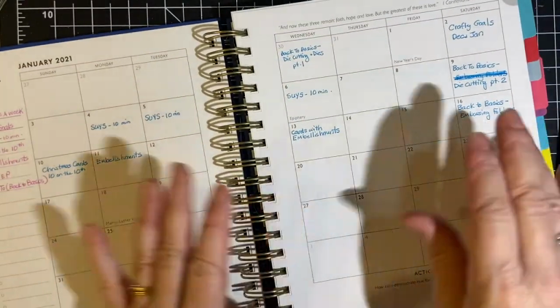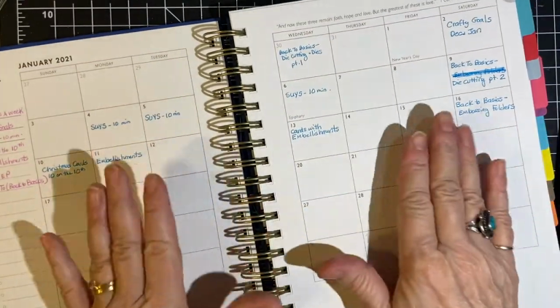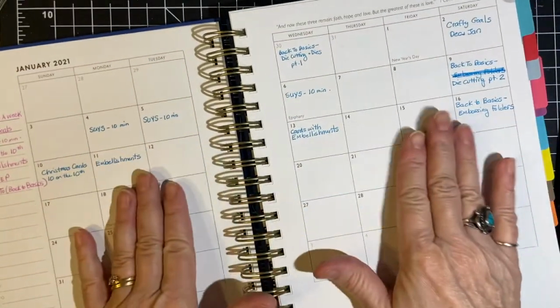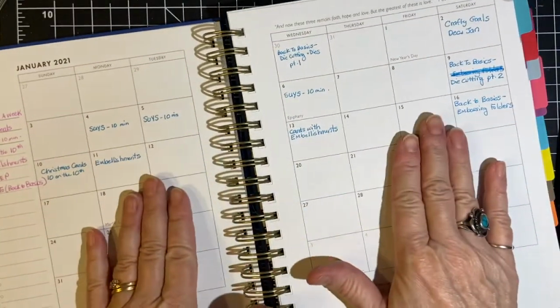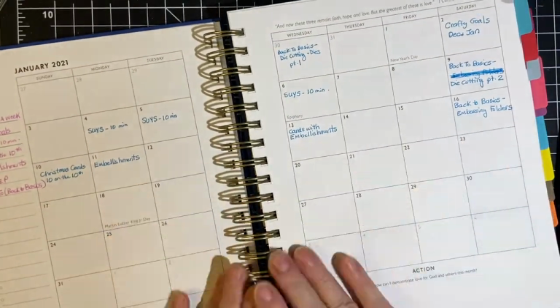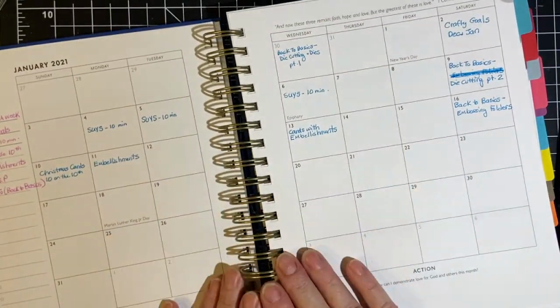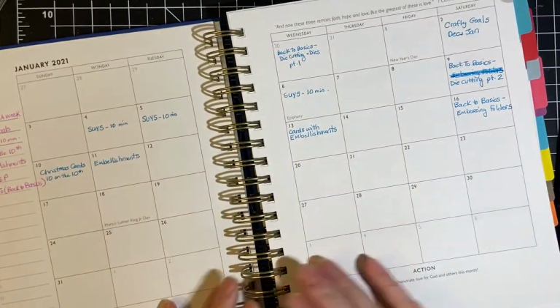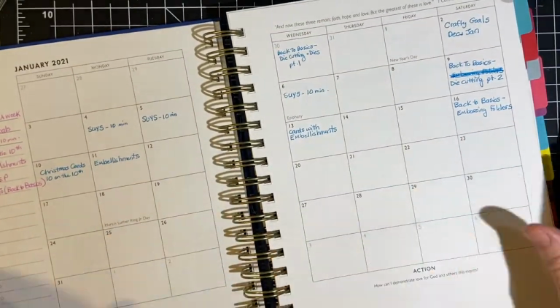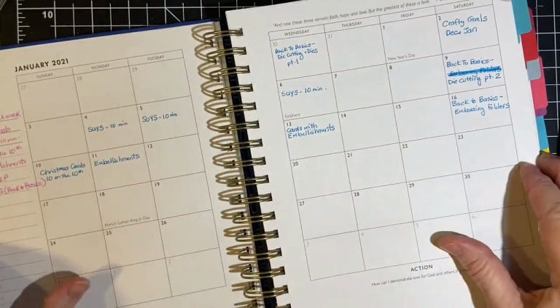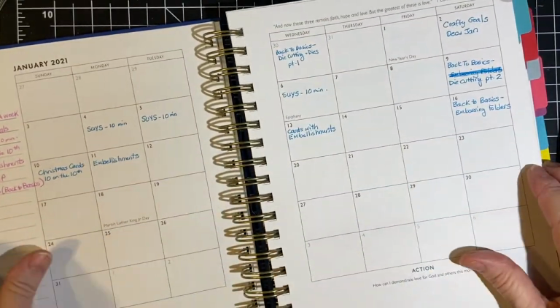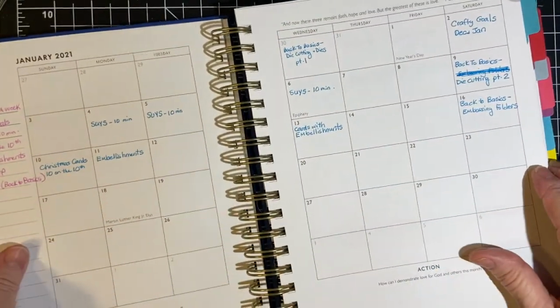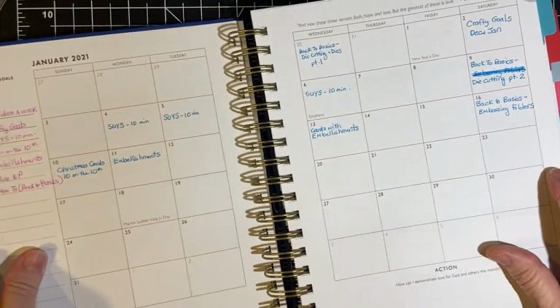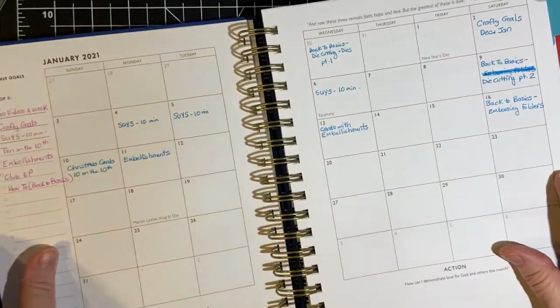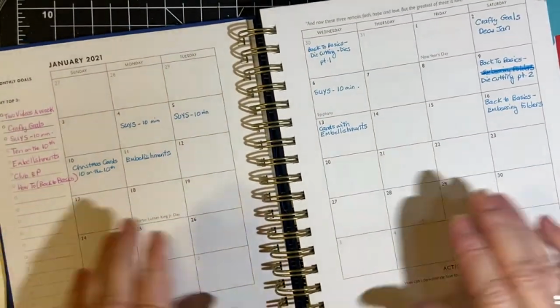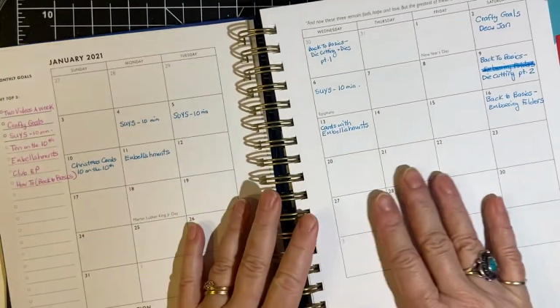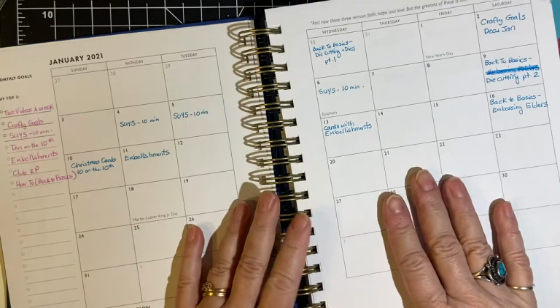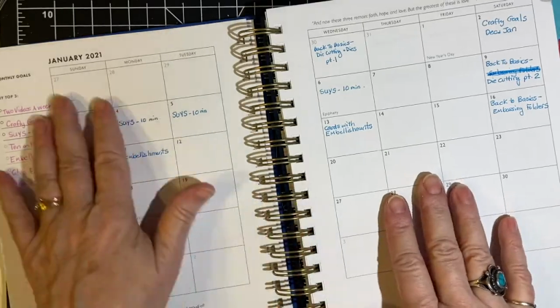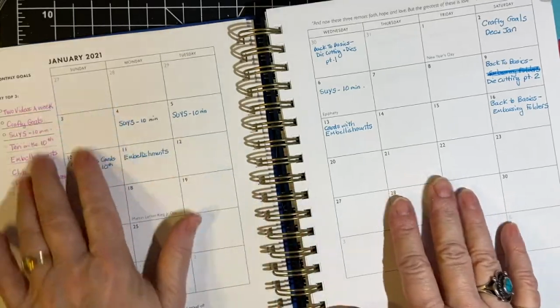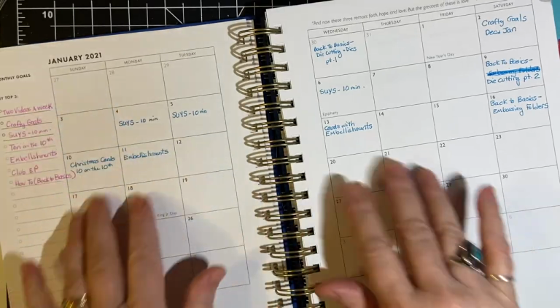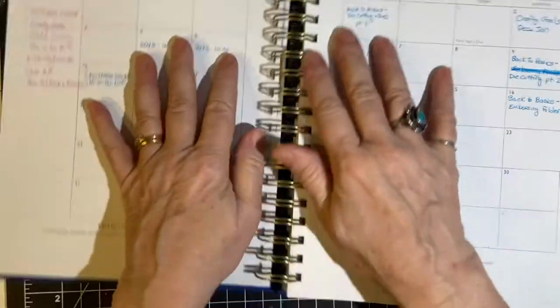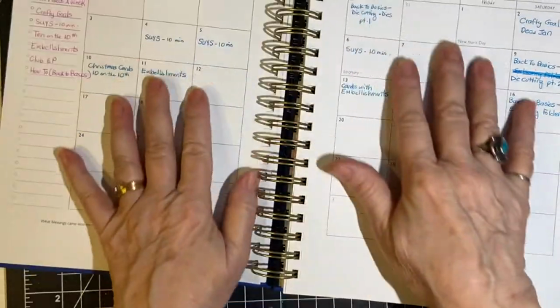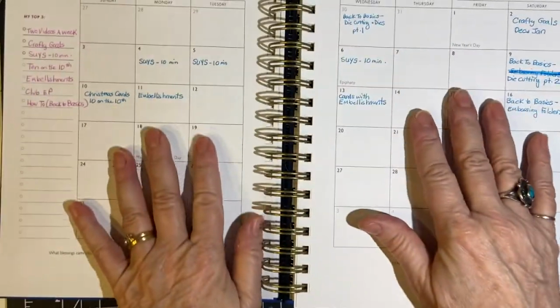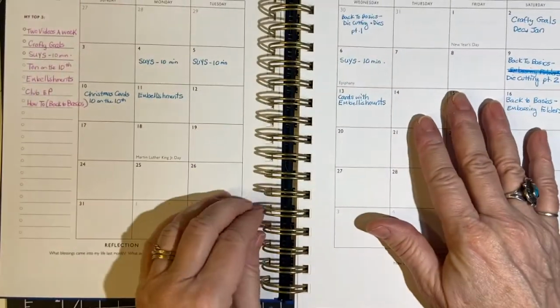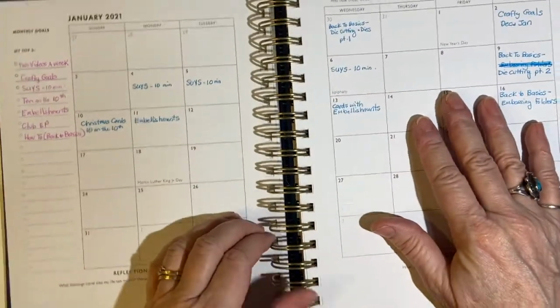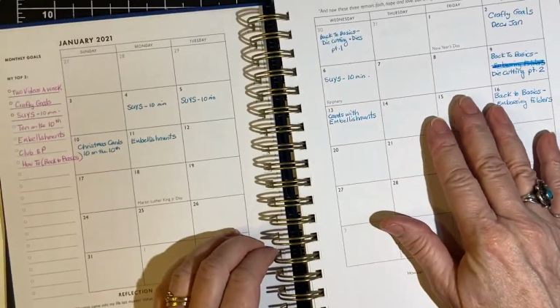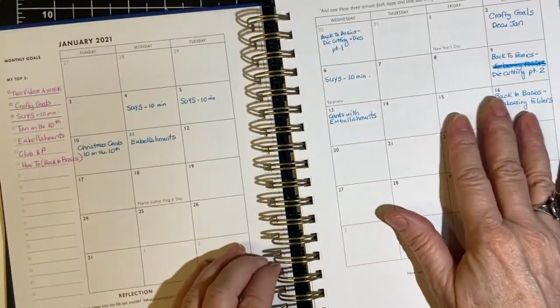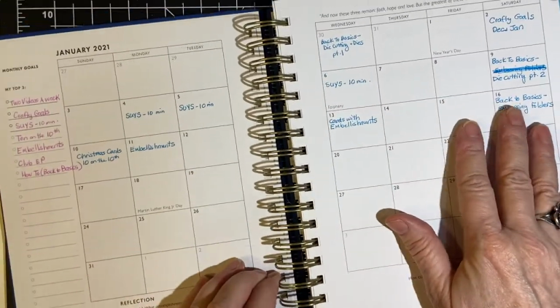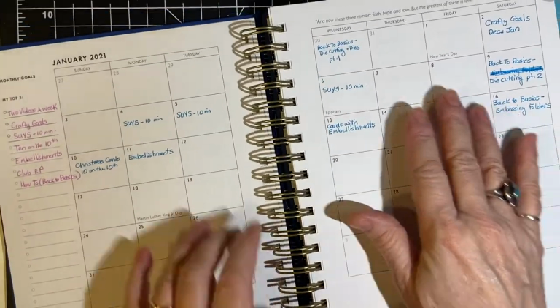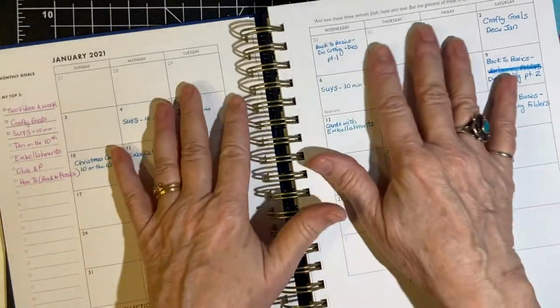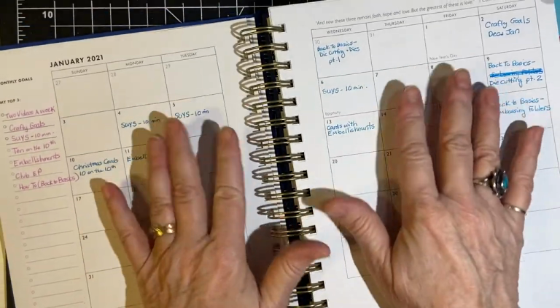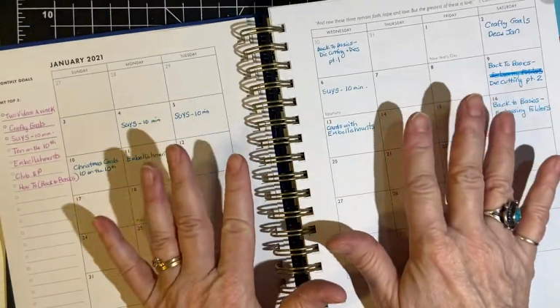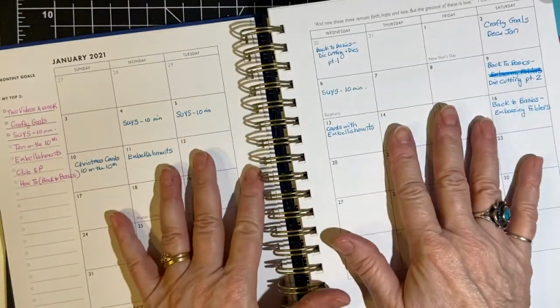I knew I had the month at a glance, so that's what I'm going to be showing you guys for this.